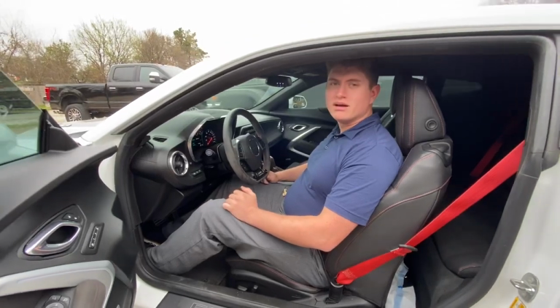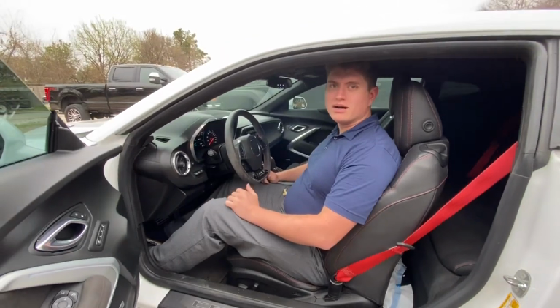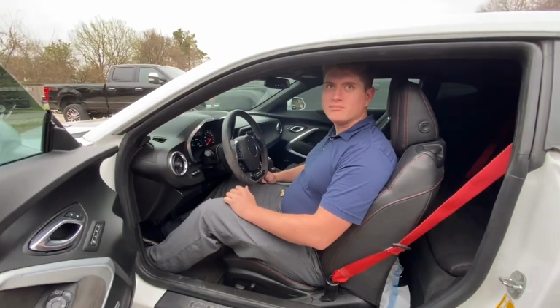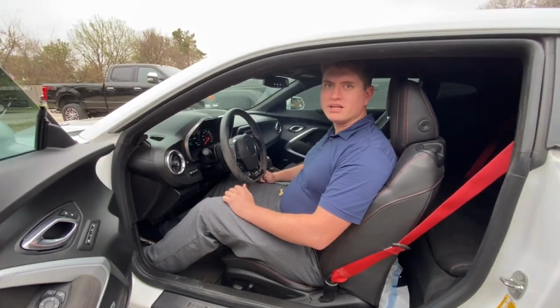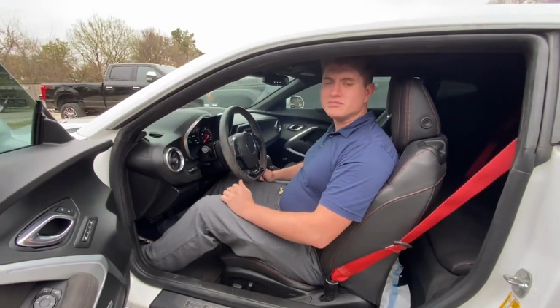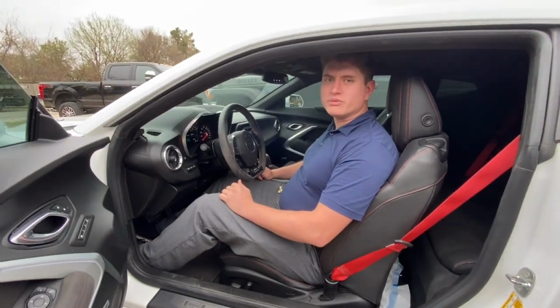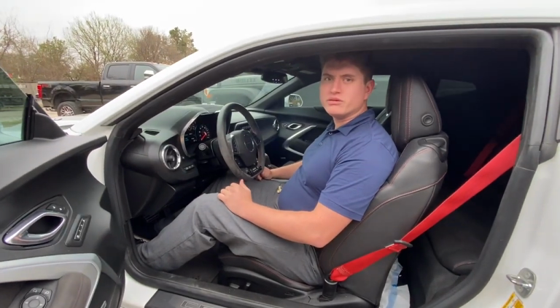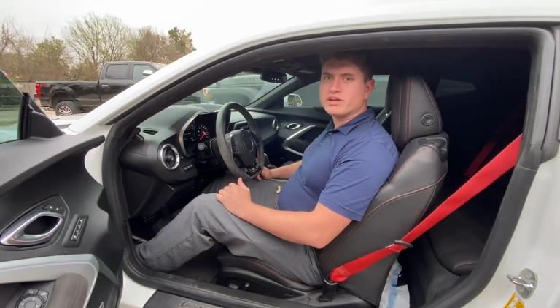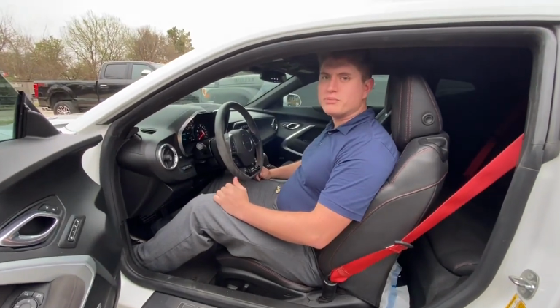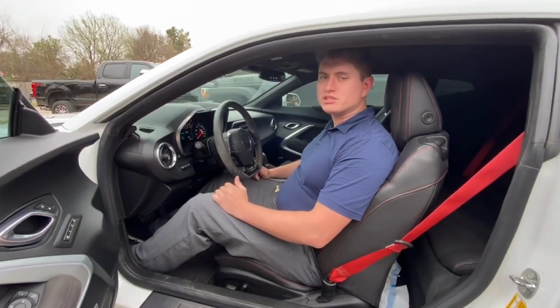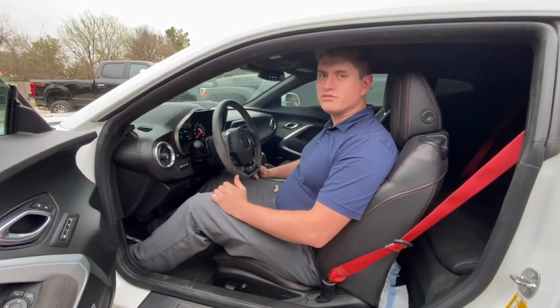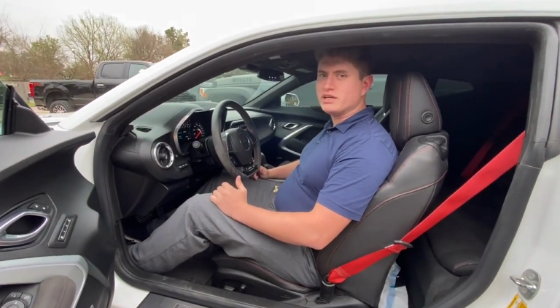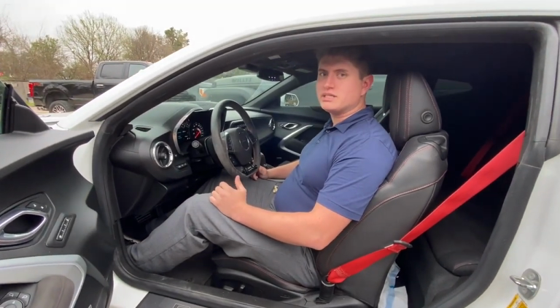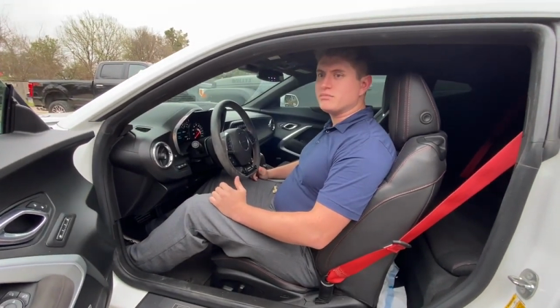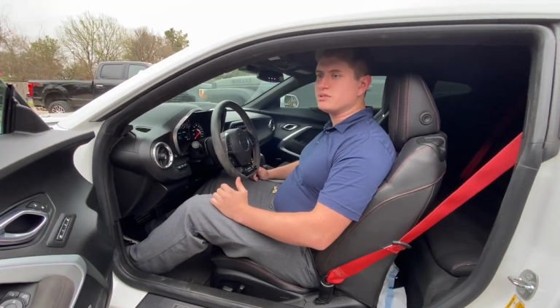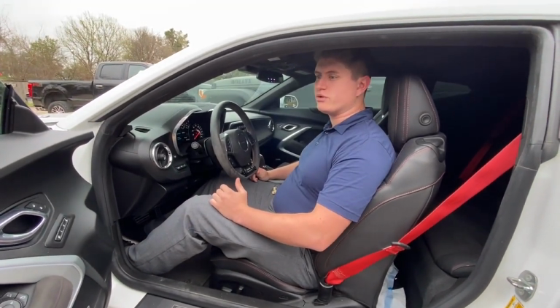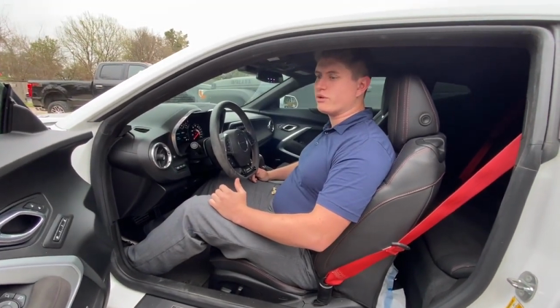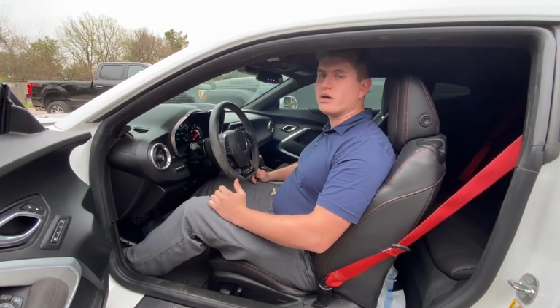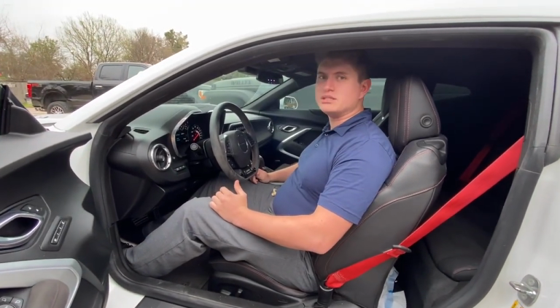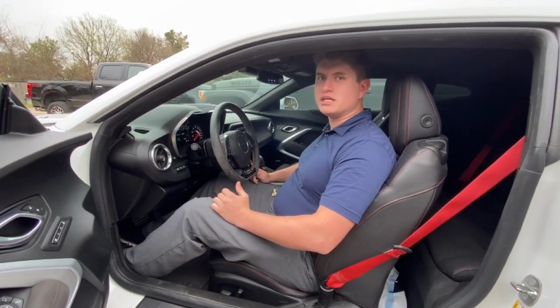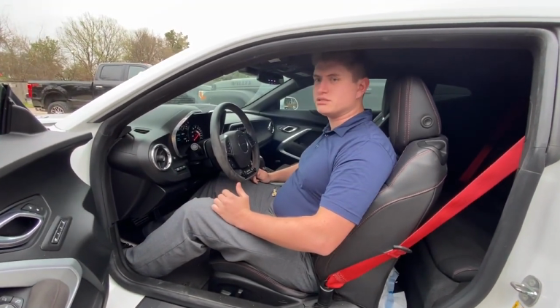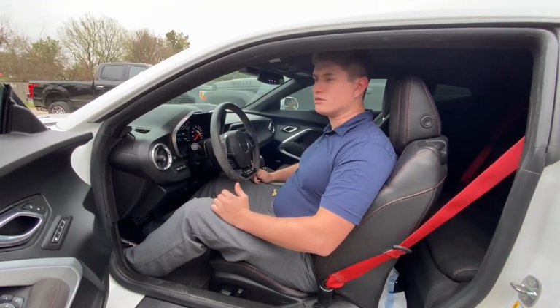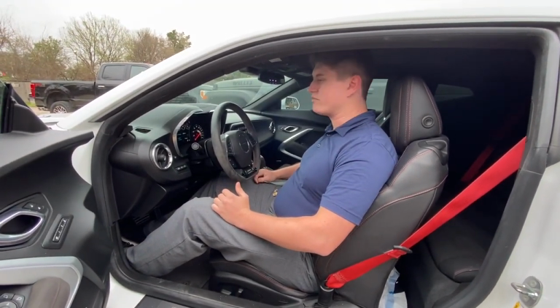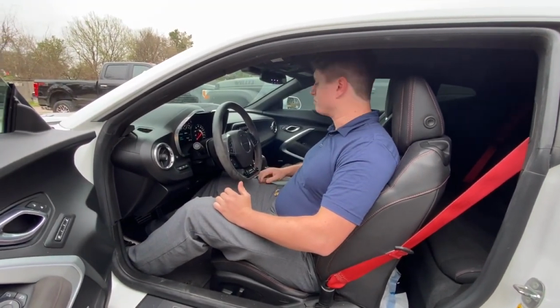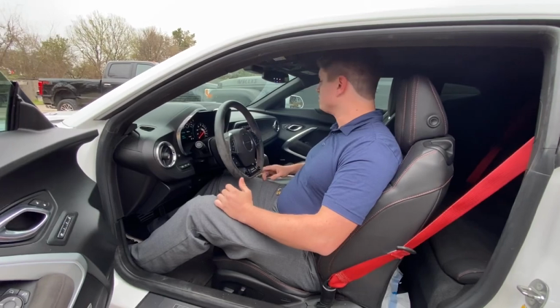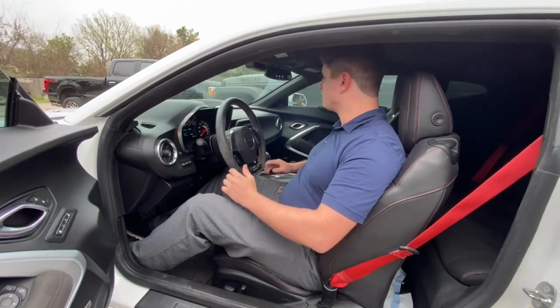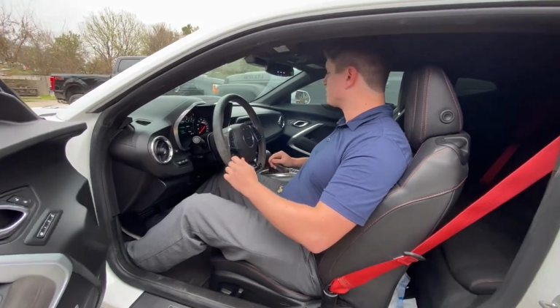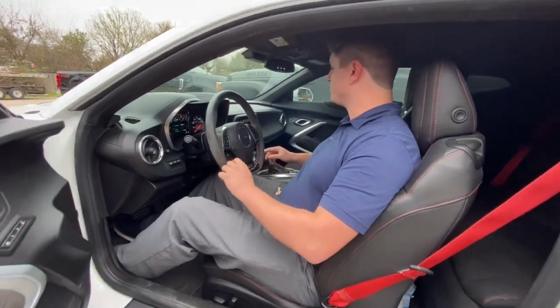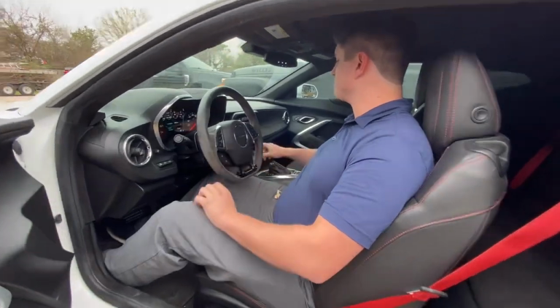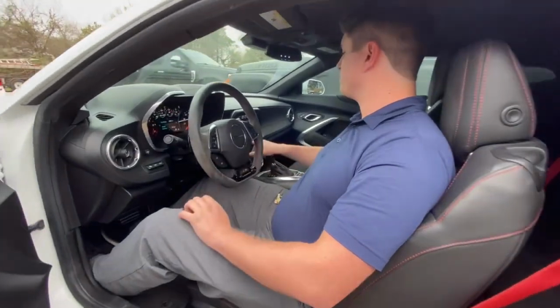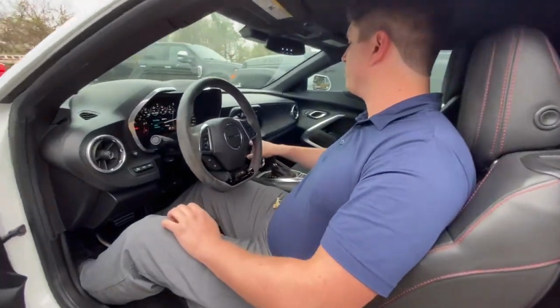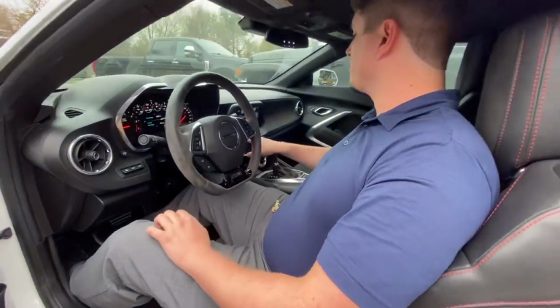Hi, my name is Wade with Capital Chevrolet, and today I'm going to be showing you how to change the driving modes on the Camaro ZL1.